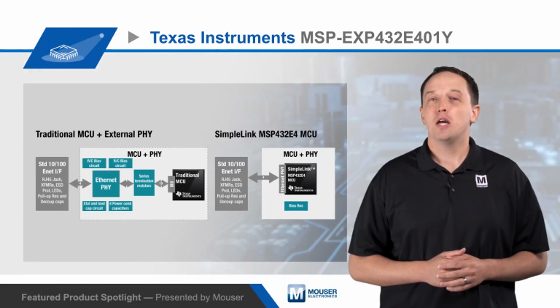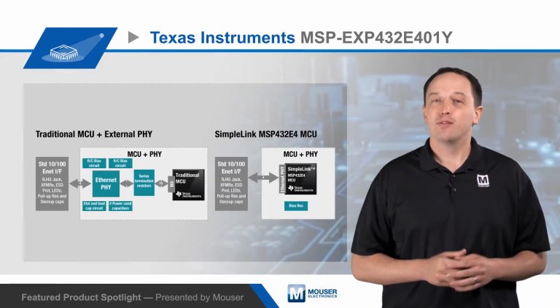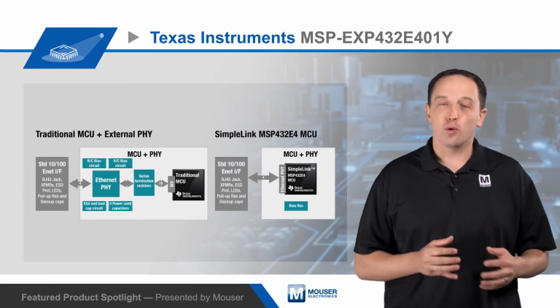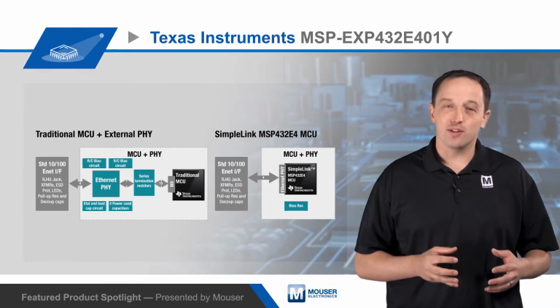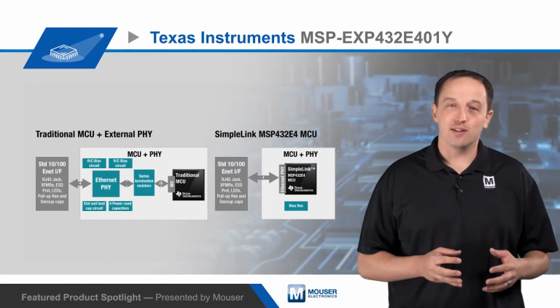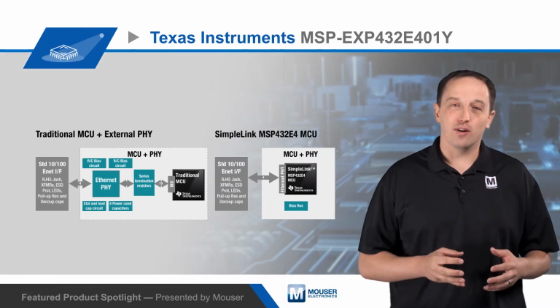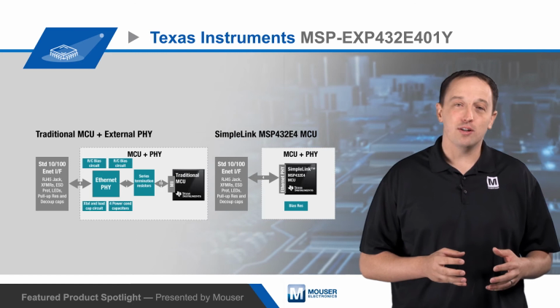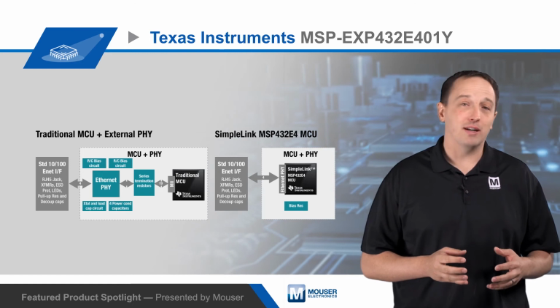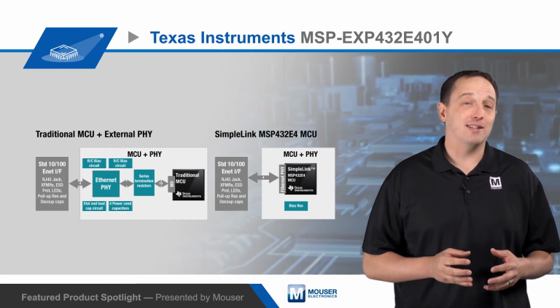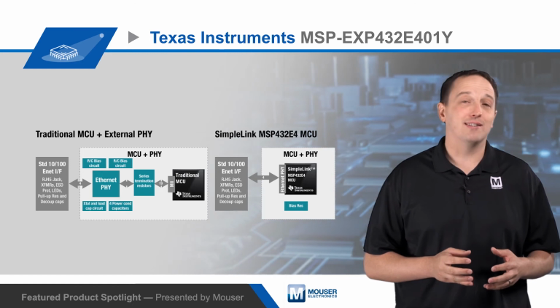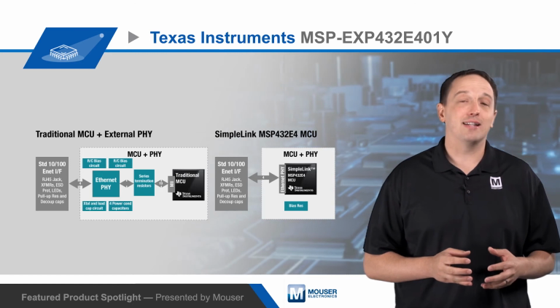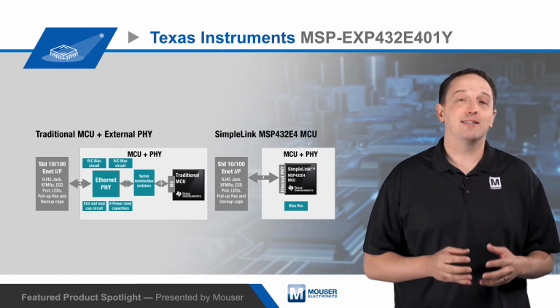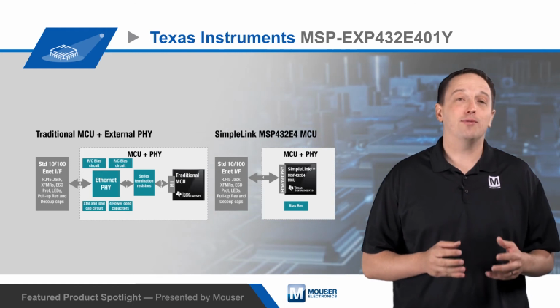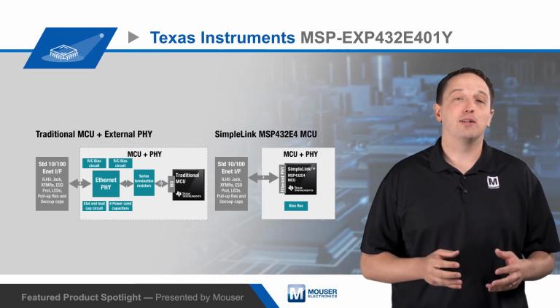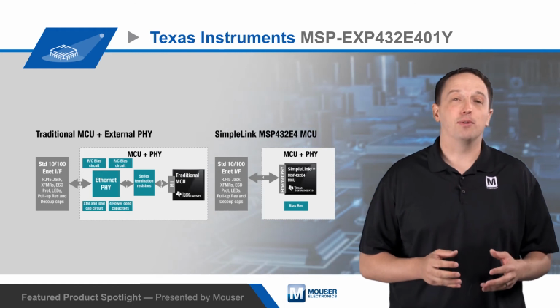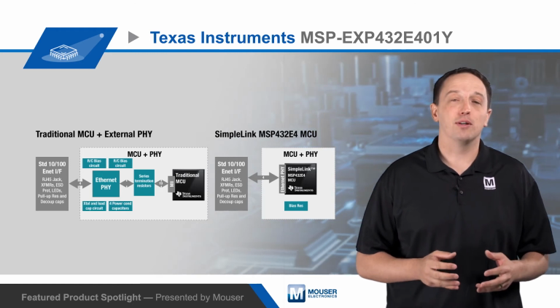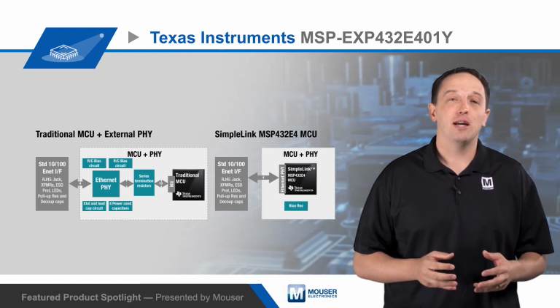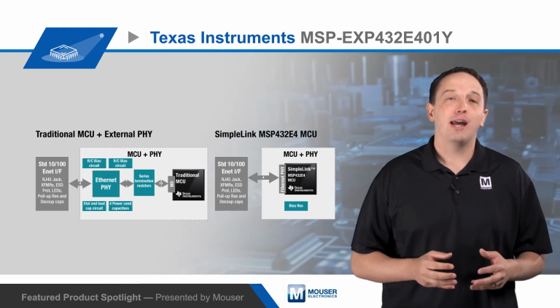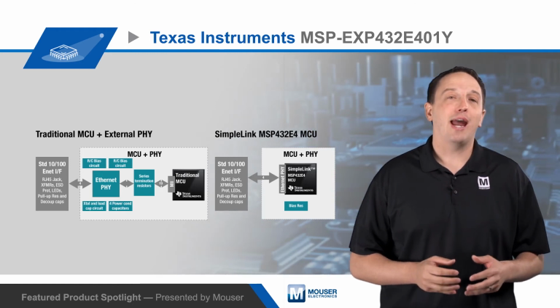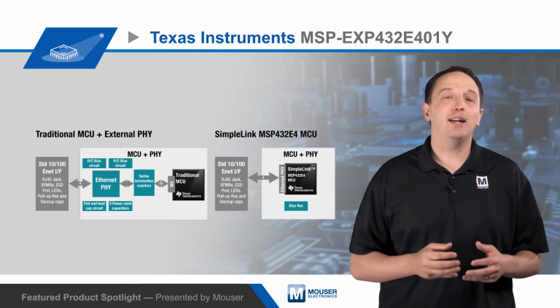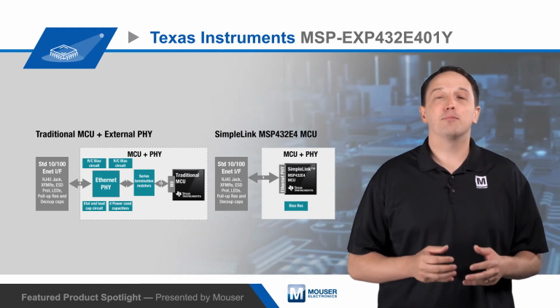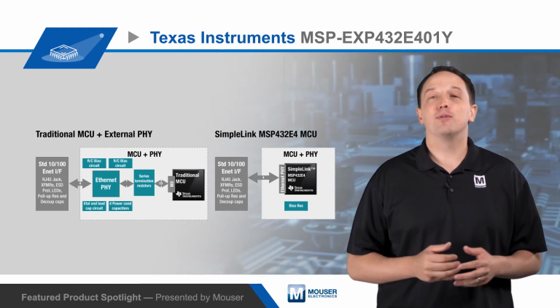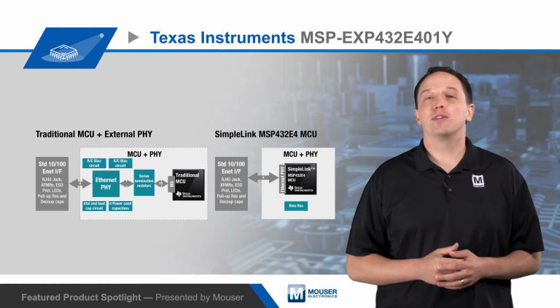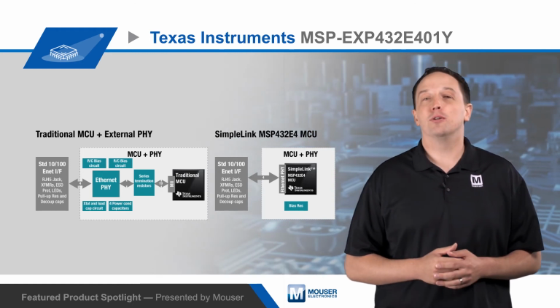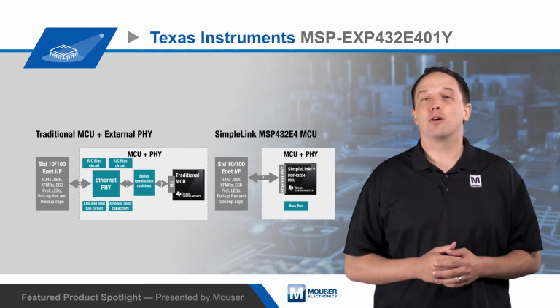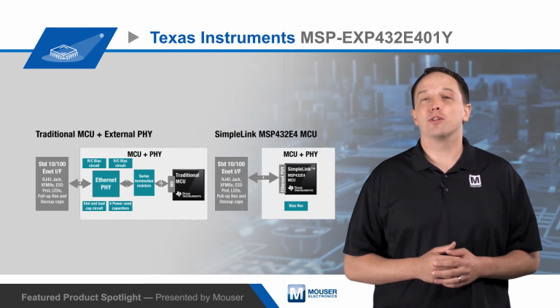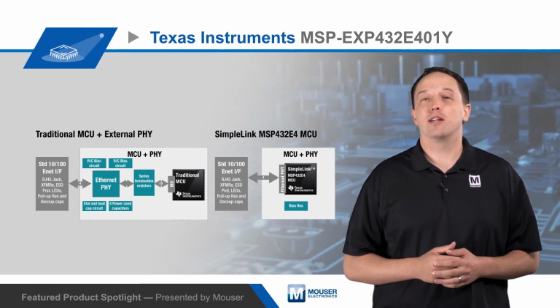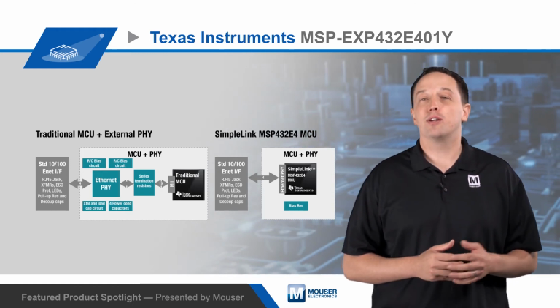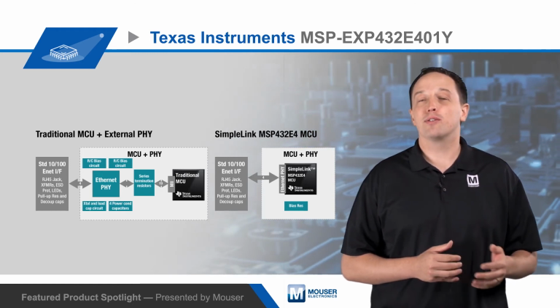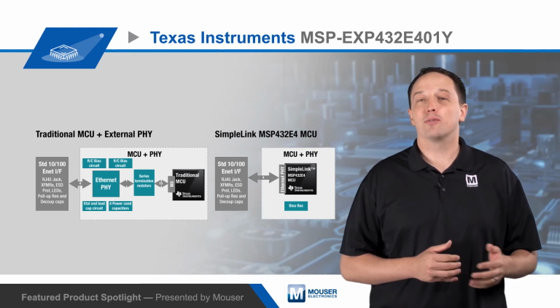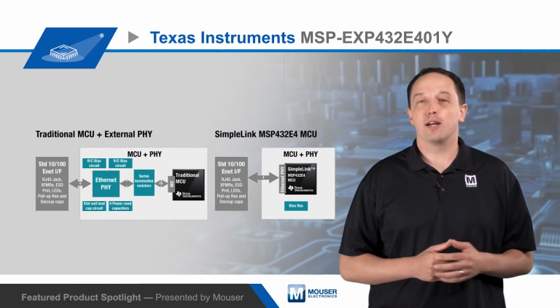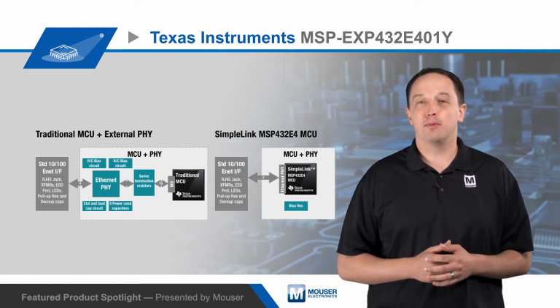Of course, this integration makes the design itself simpler, and it improves signal margin, increasing reliability.